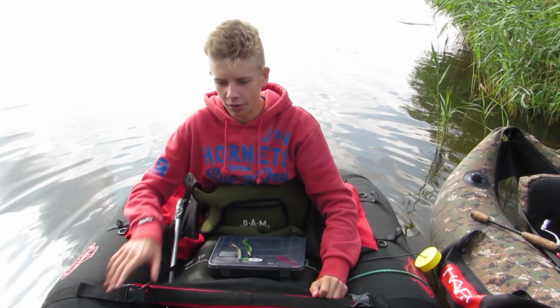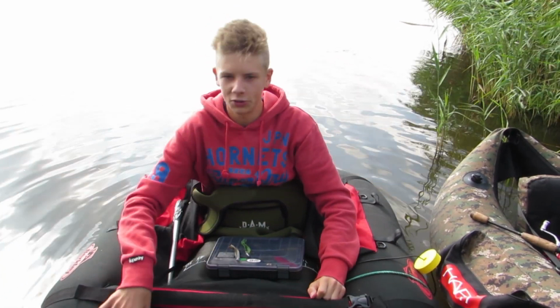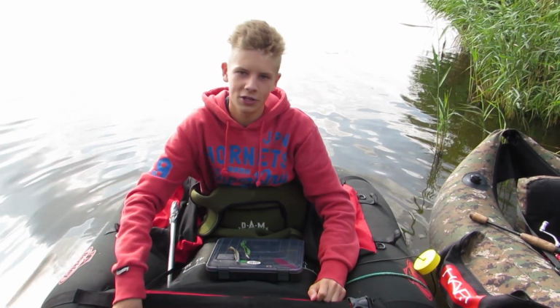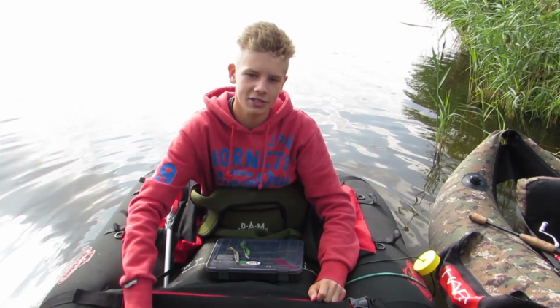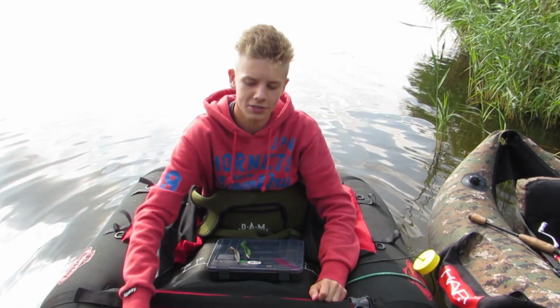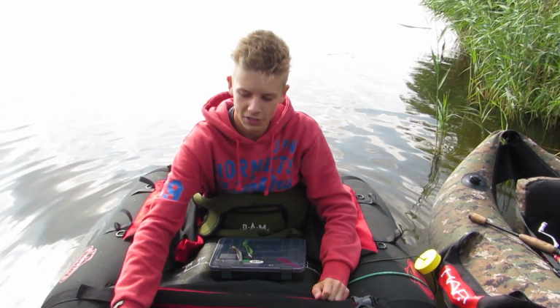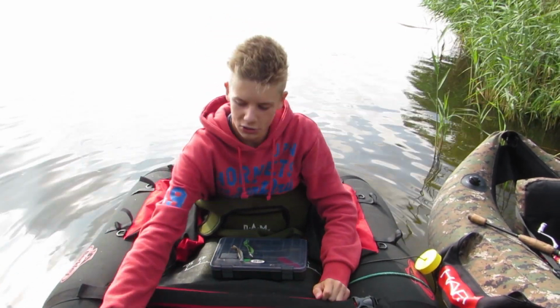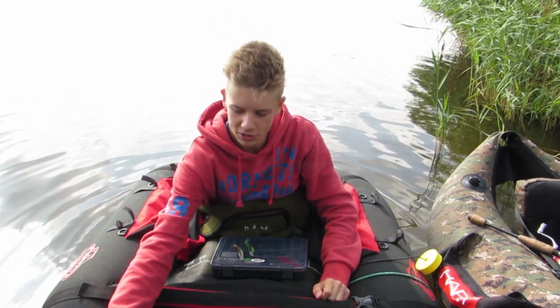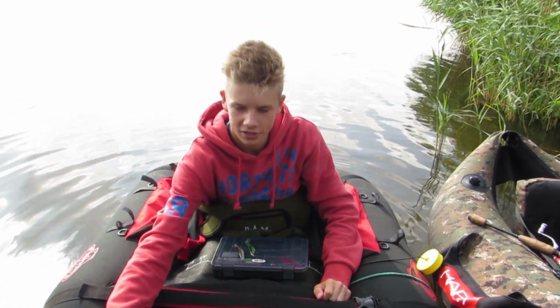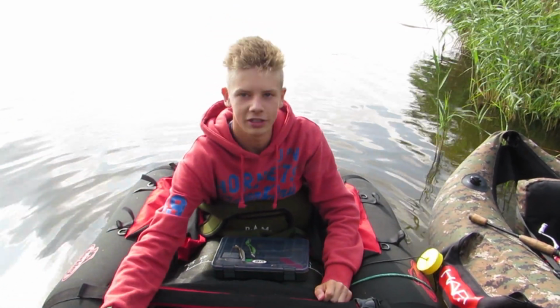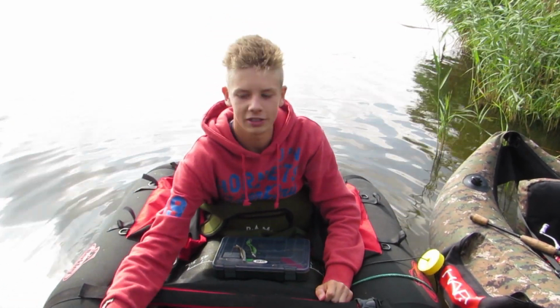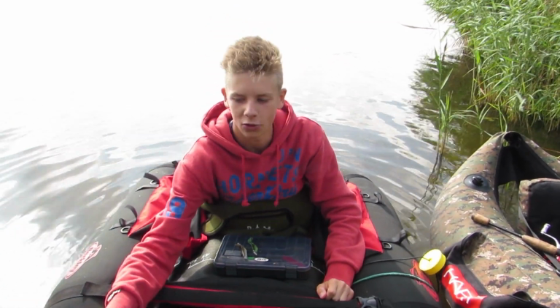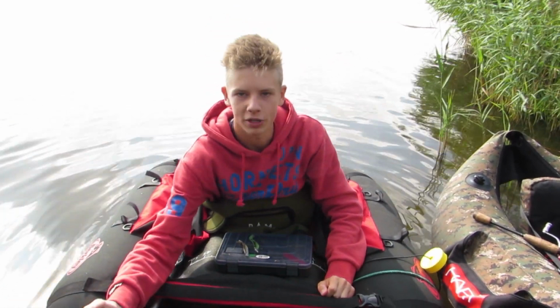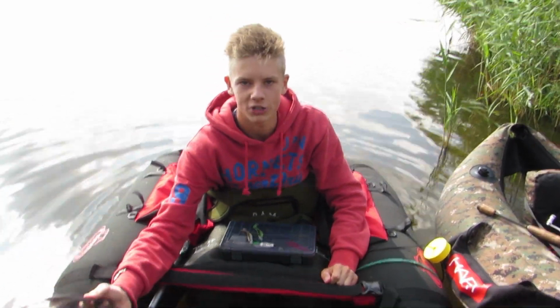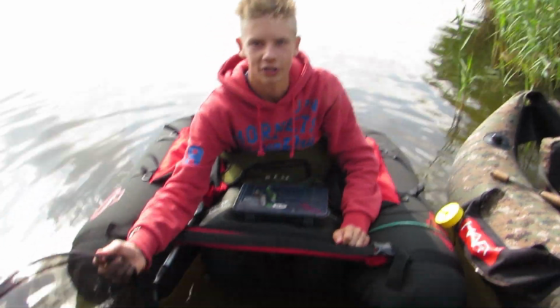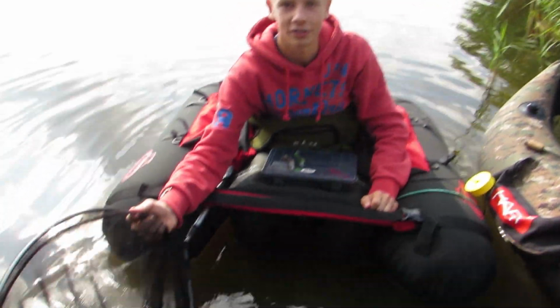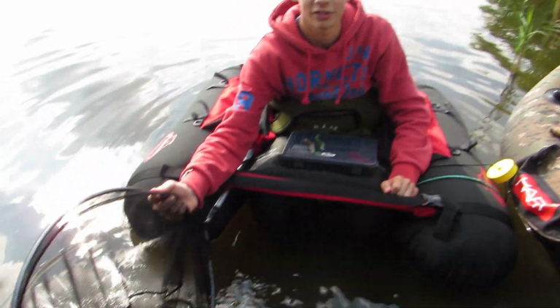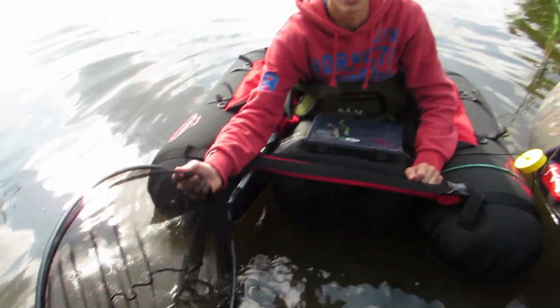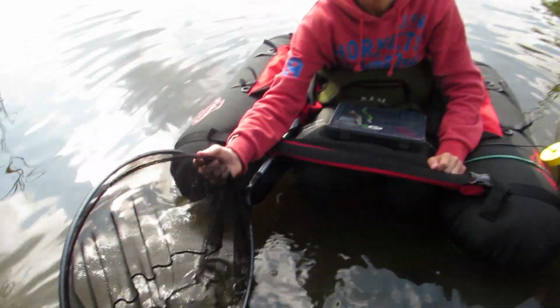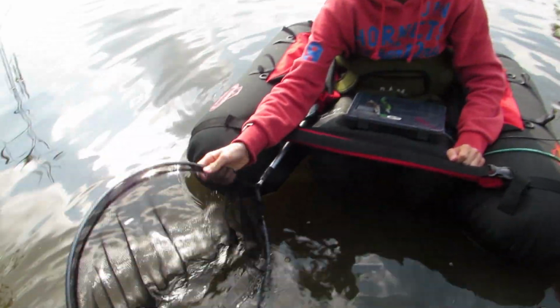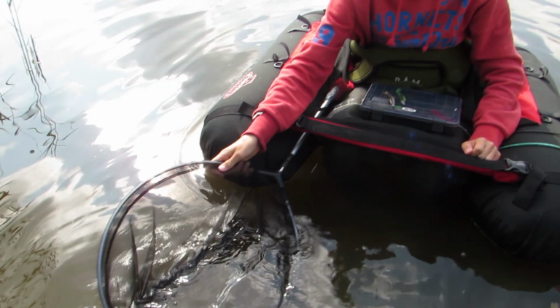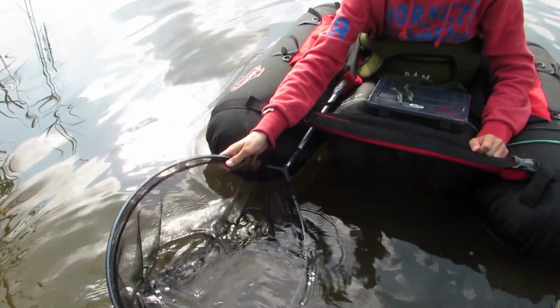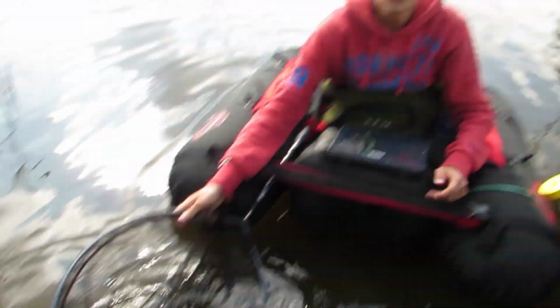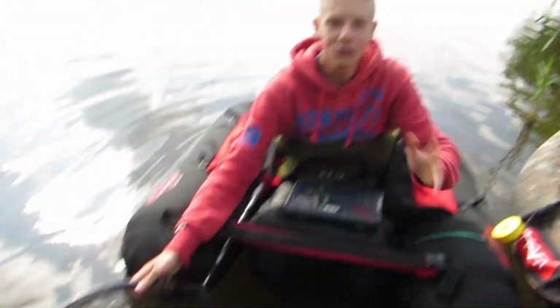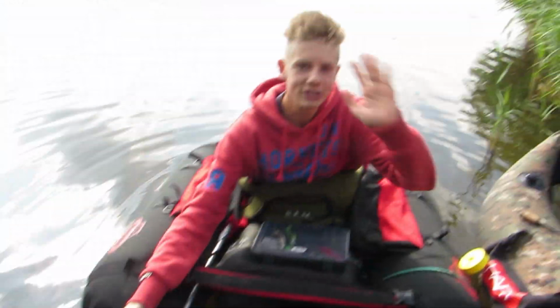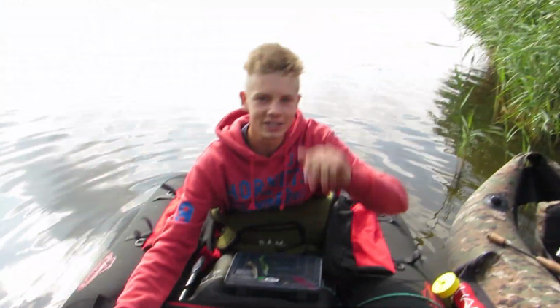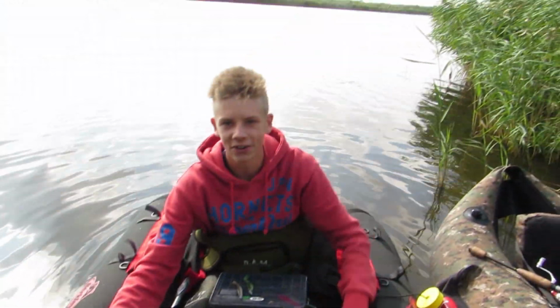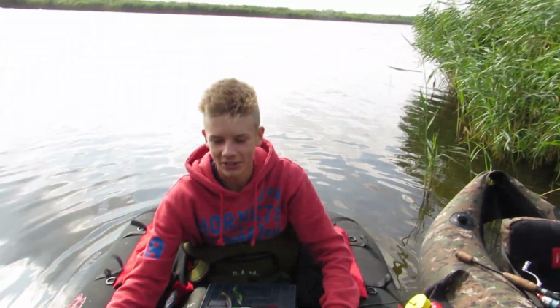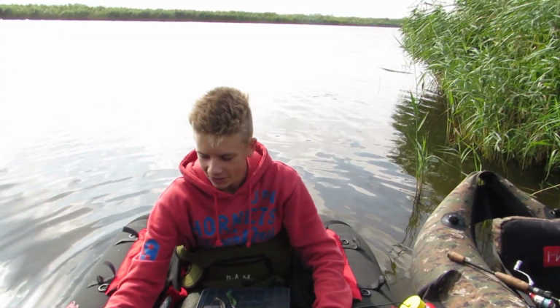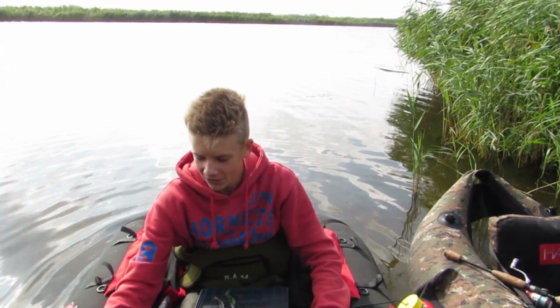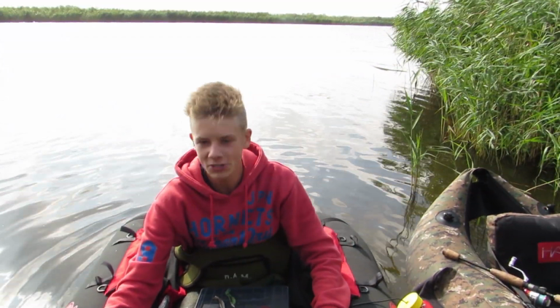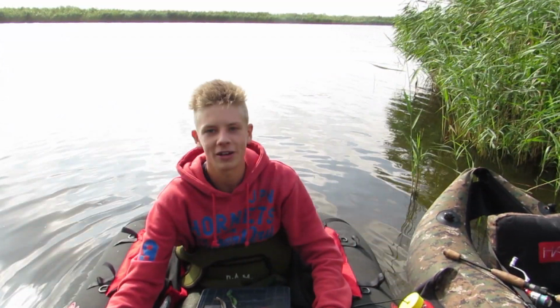Ich bin natürlich jetzt nicht ins Wasser geschmissen, der liegt hier noch im Kescher drin. Los geht's Leute, viel Spaß.